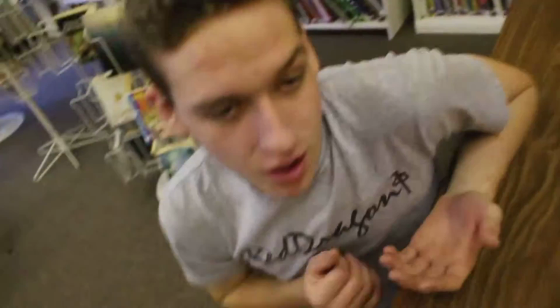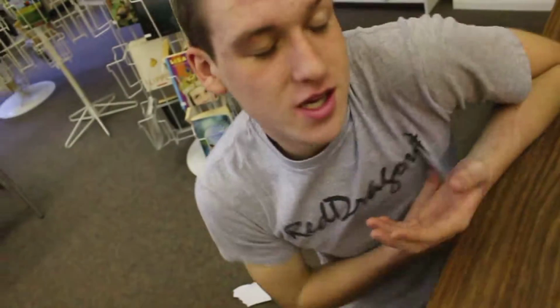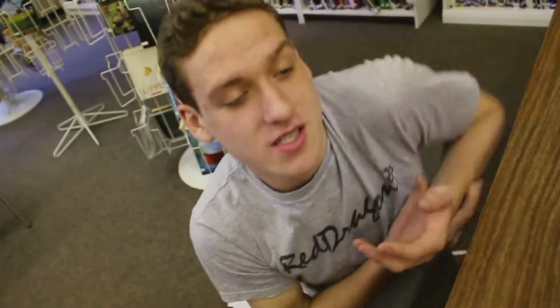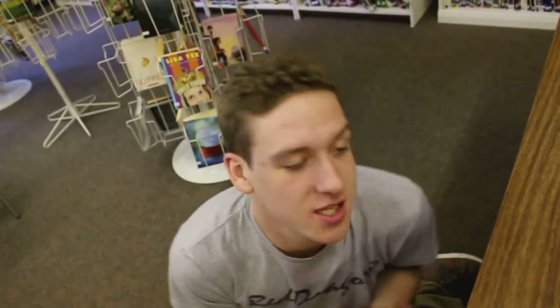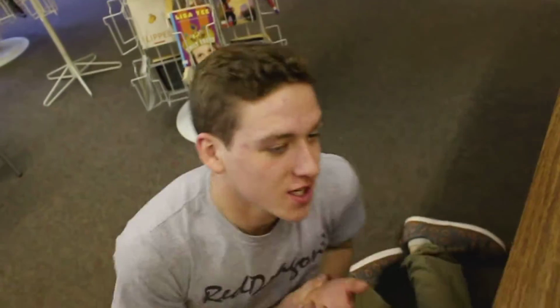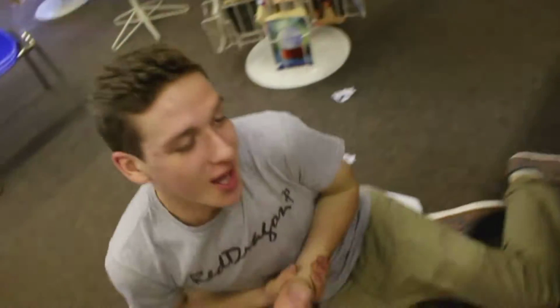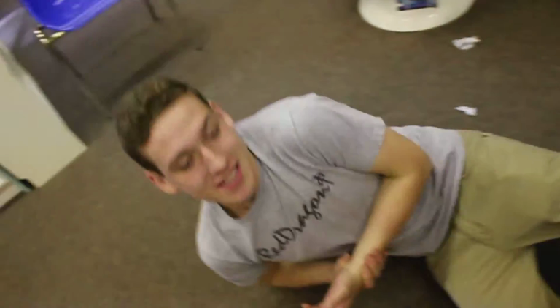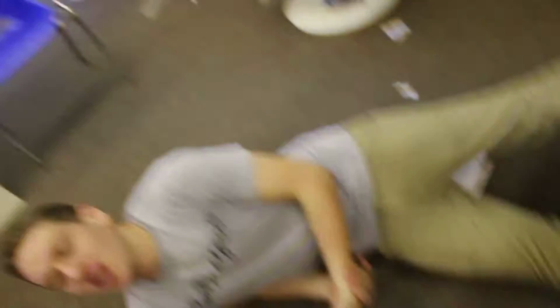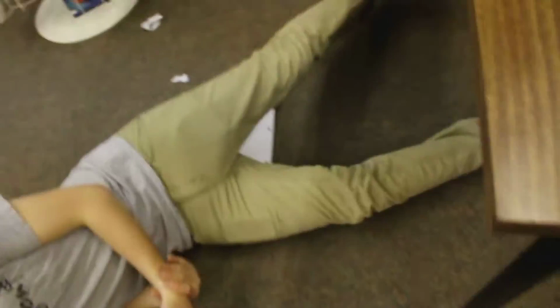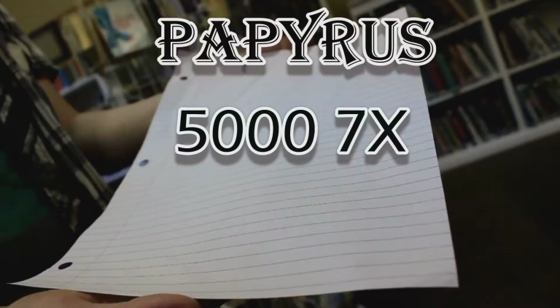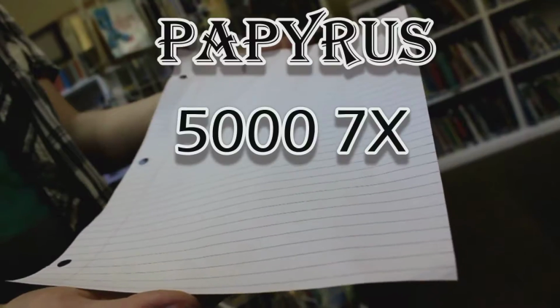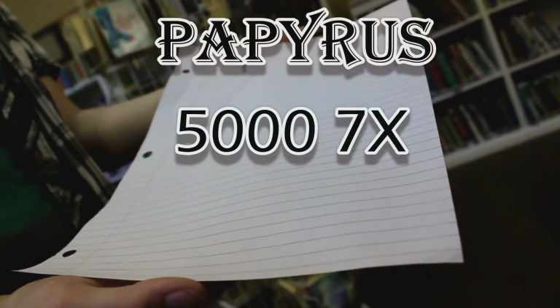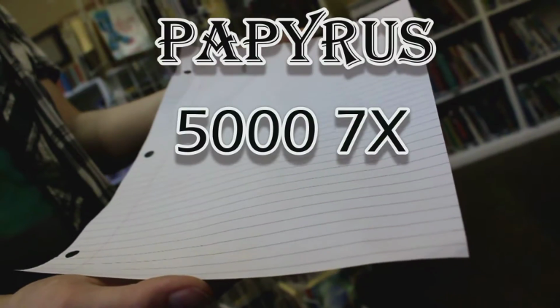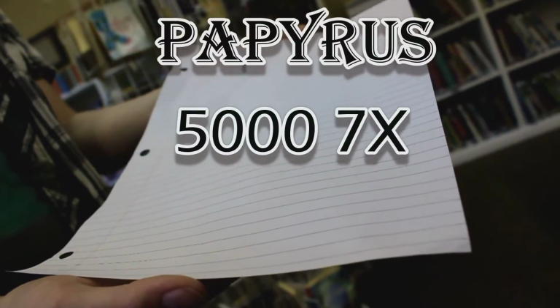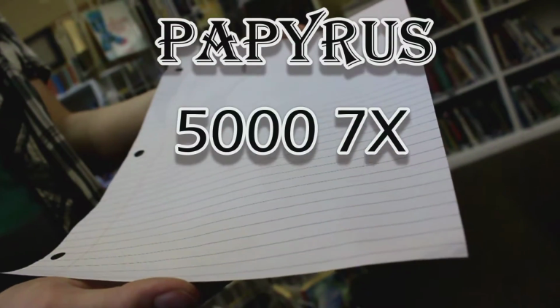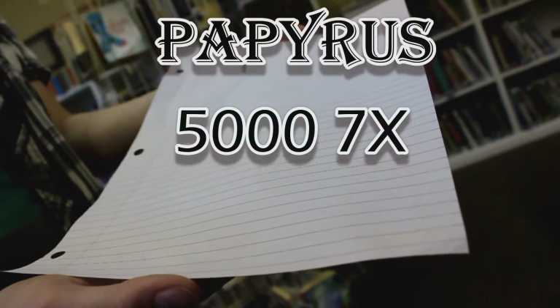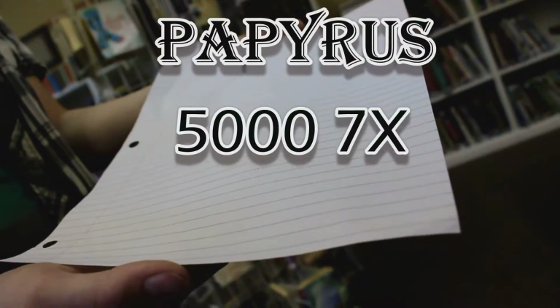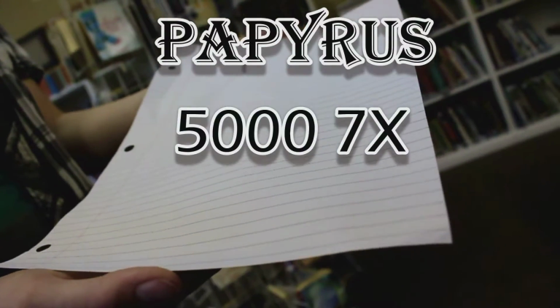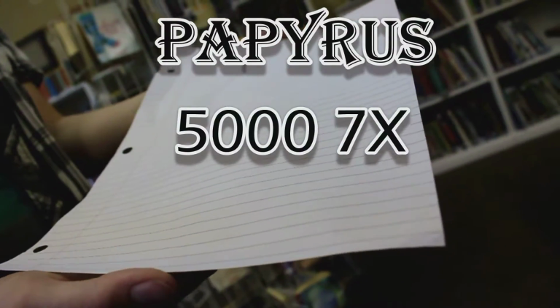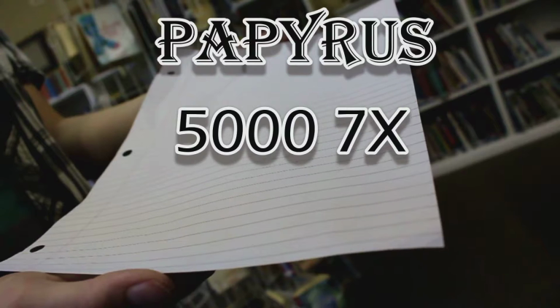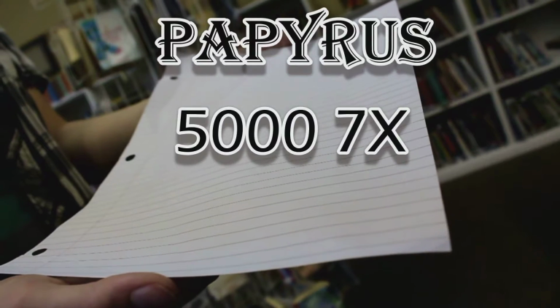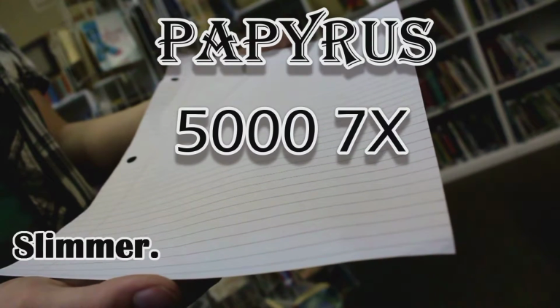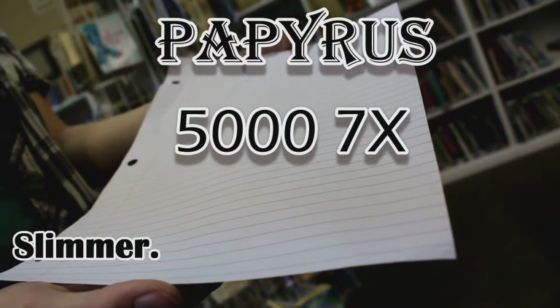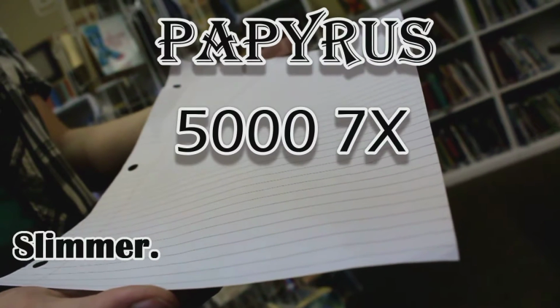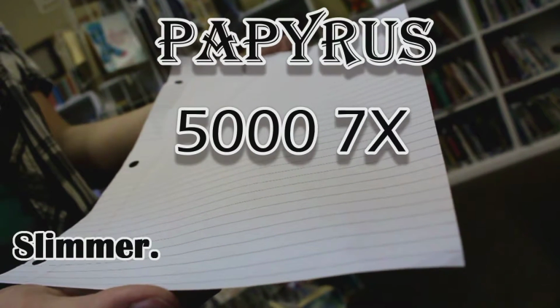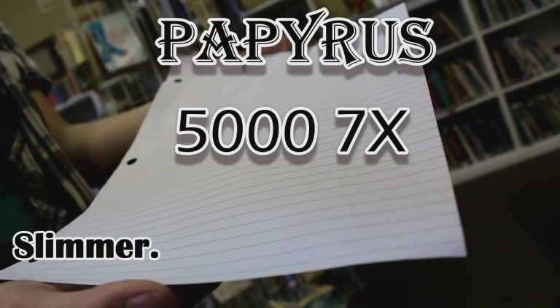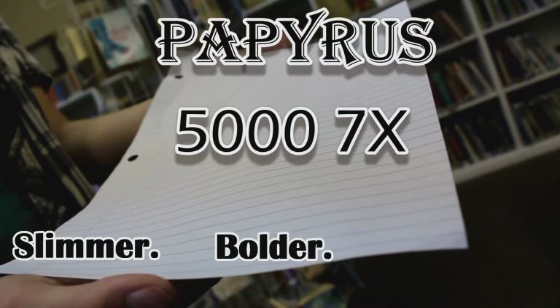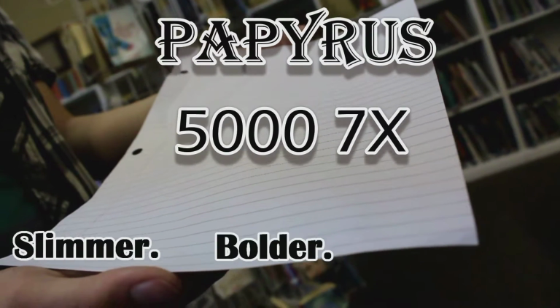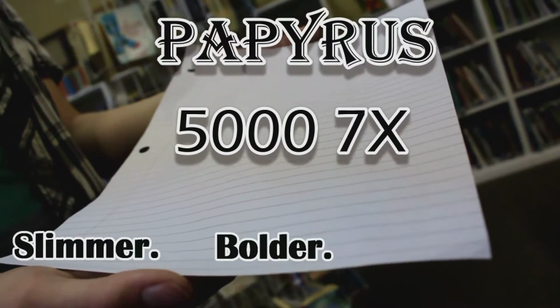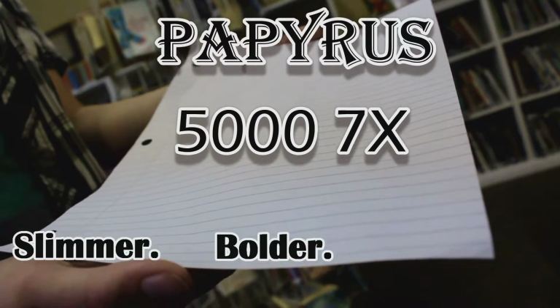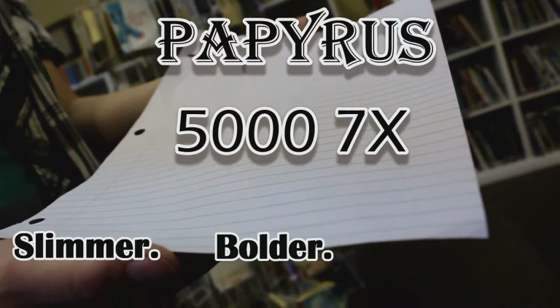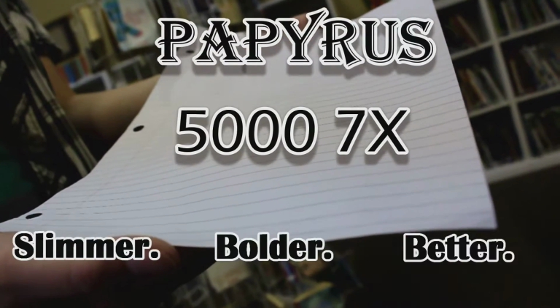Guys! The new Papyrus 5007X. Slimmer. Bolder. Better.